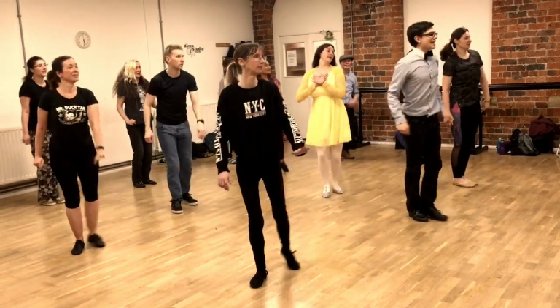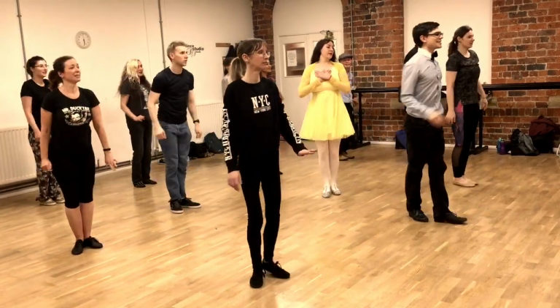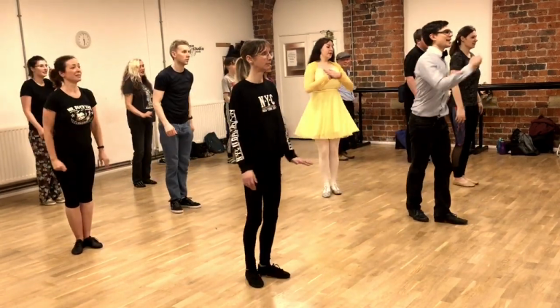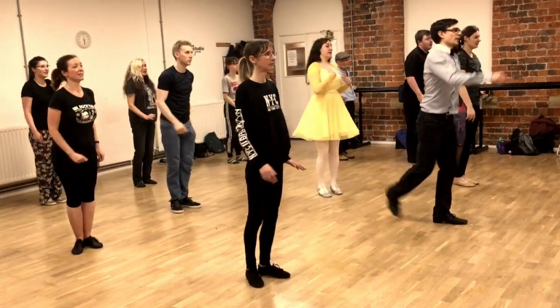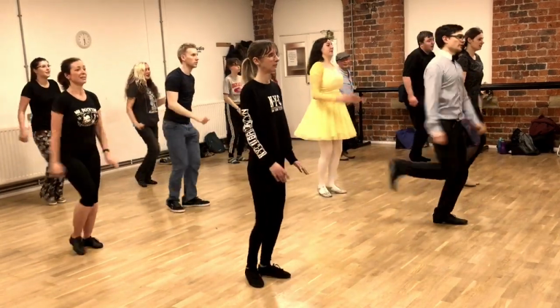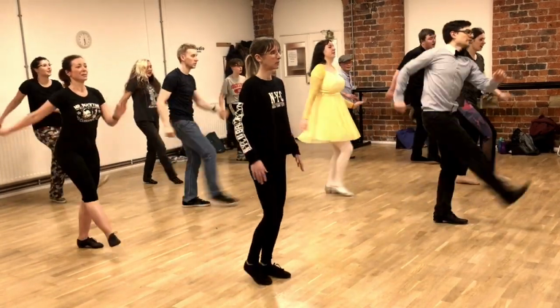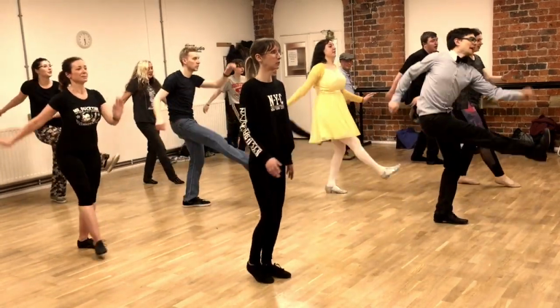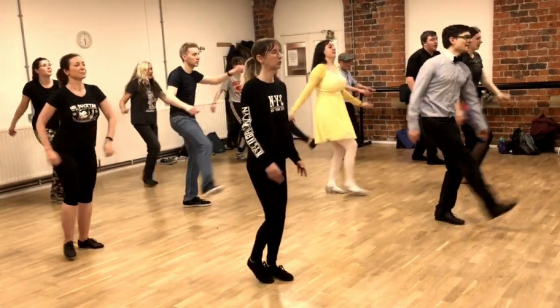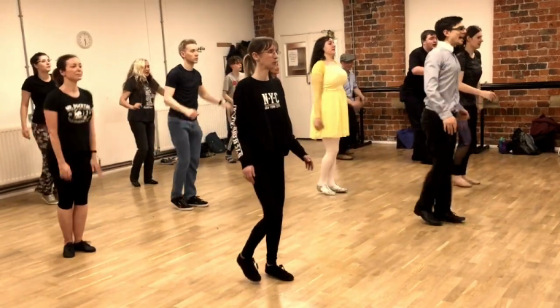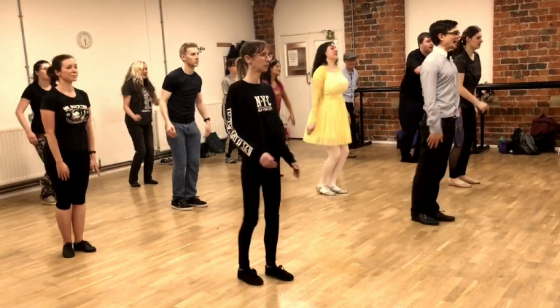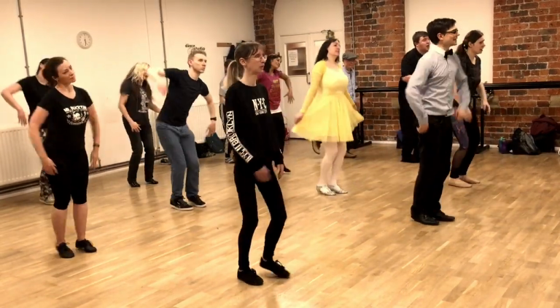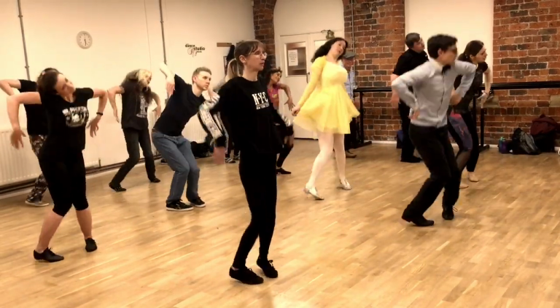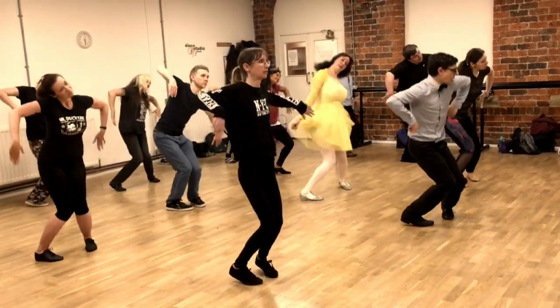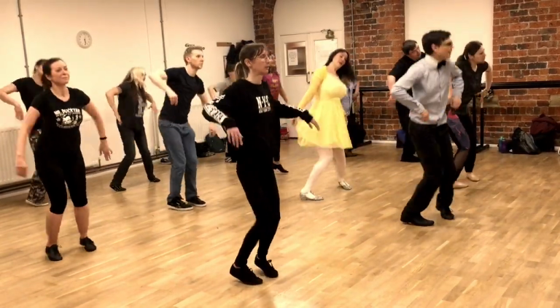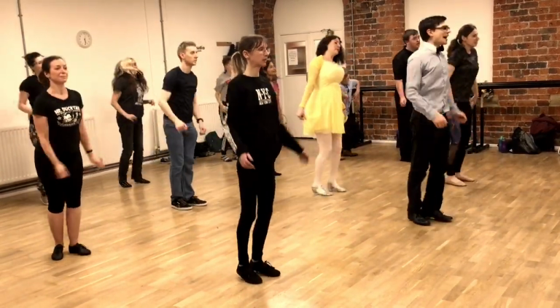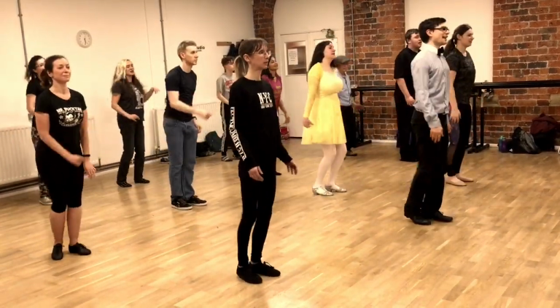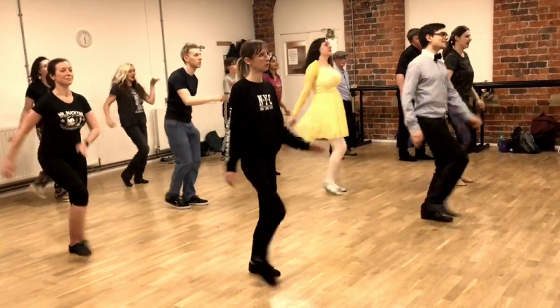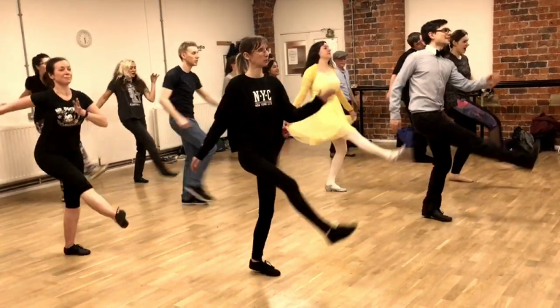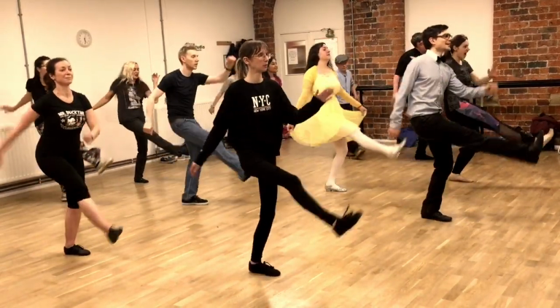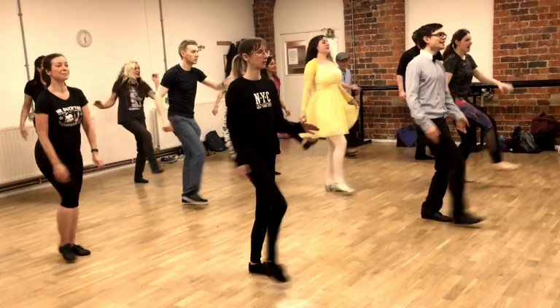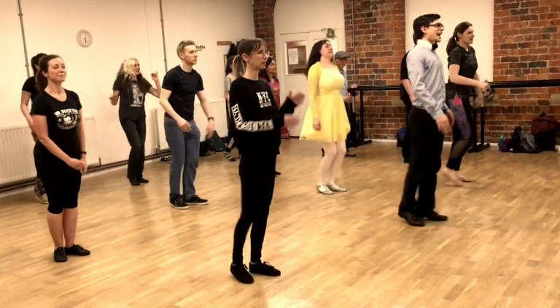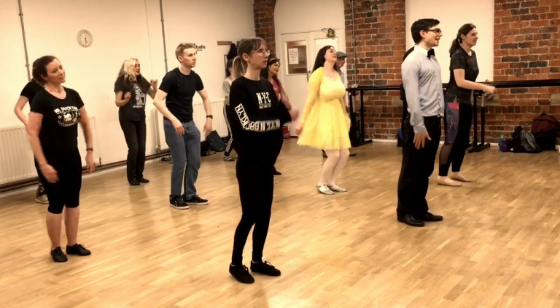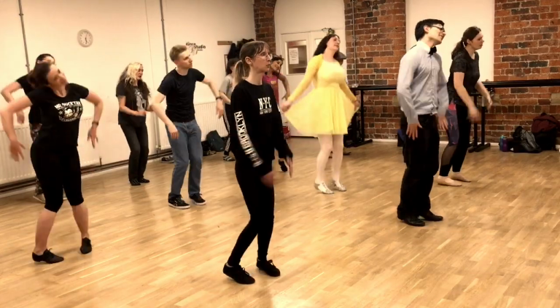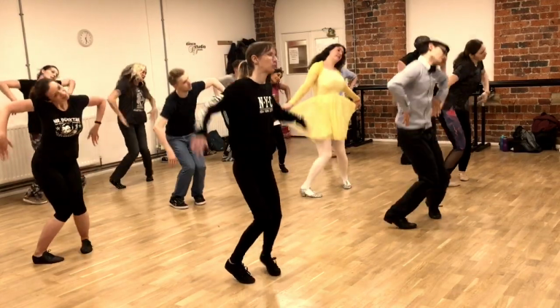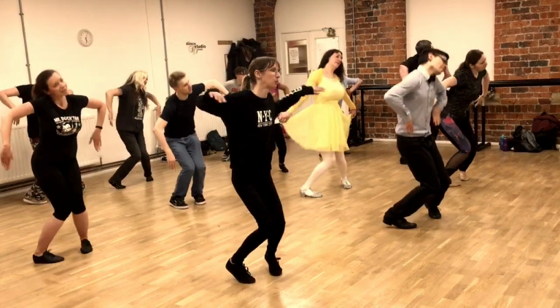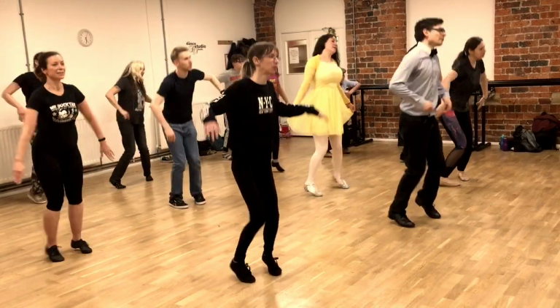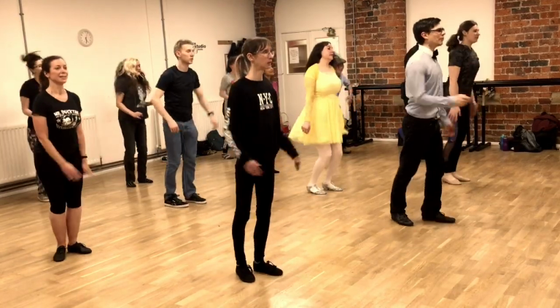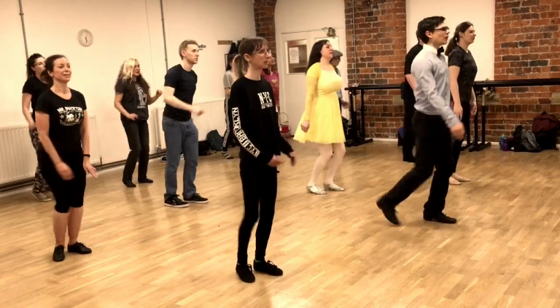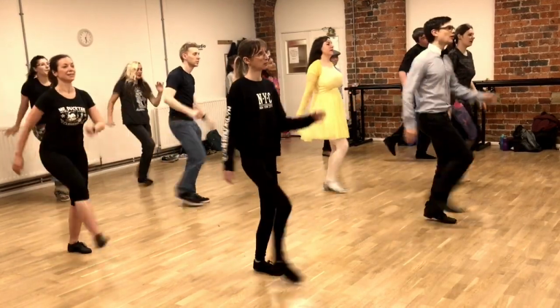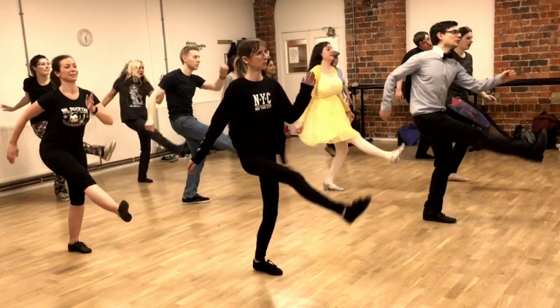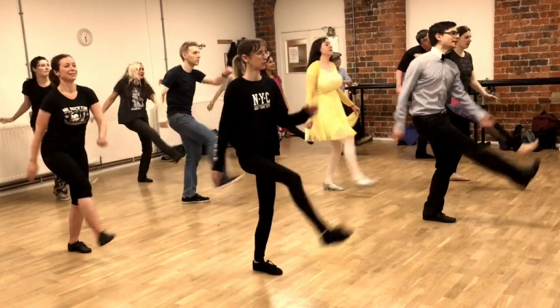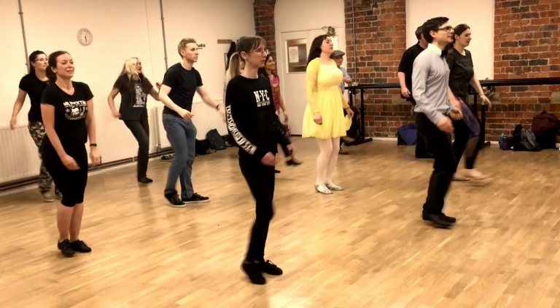And scarecrow kick, and drop, and kick, and drop. One more, hold it.